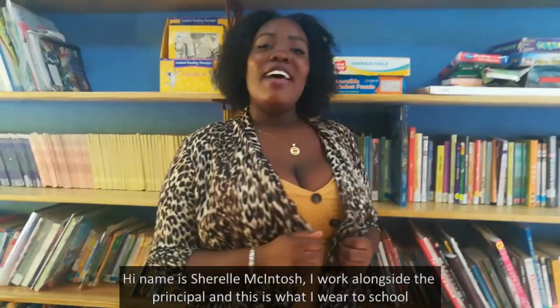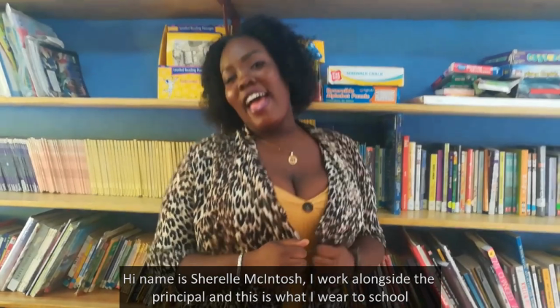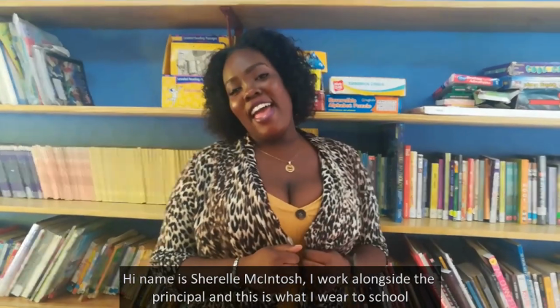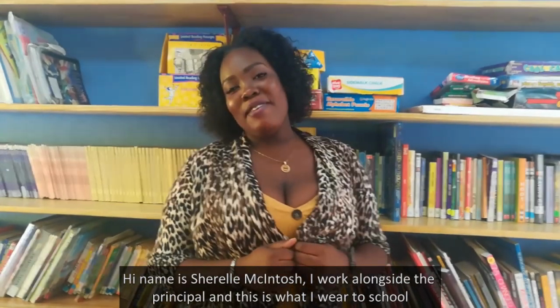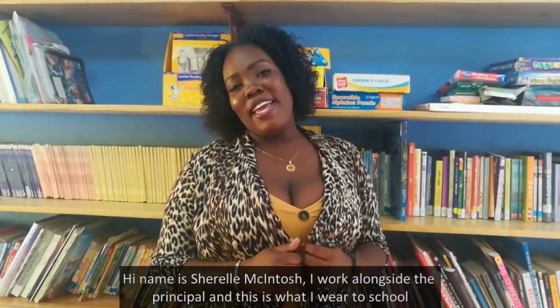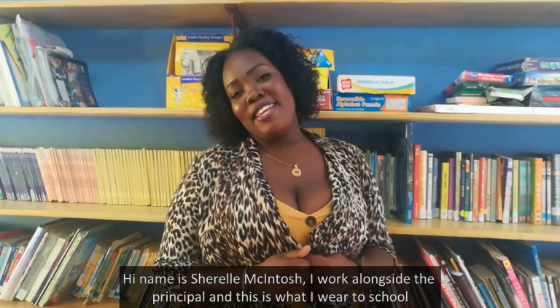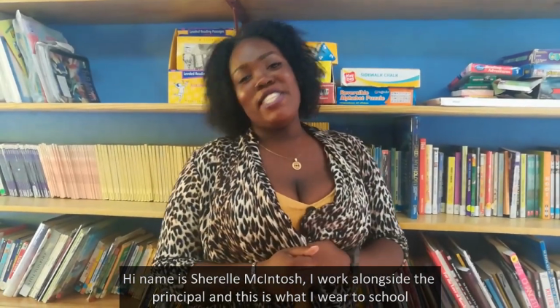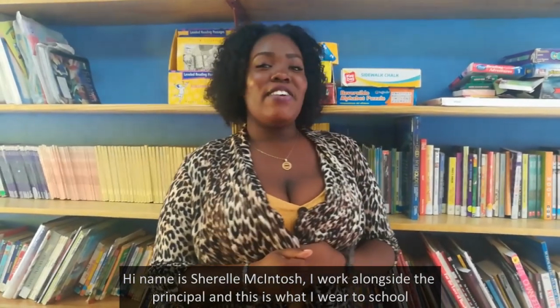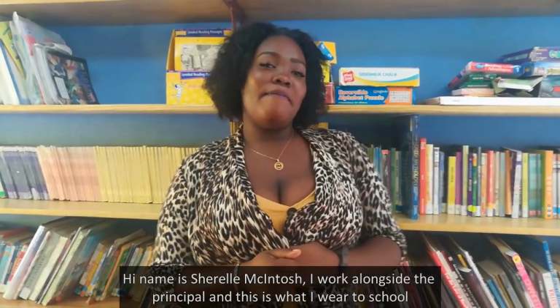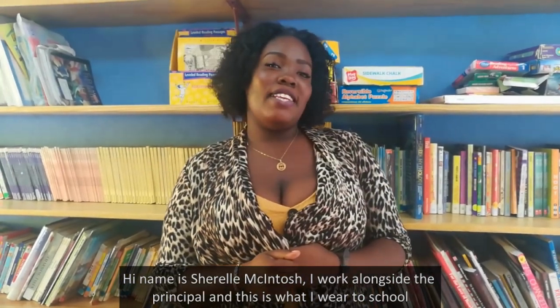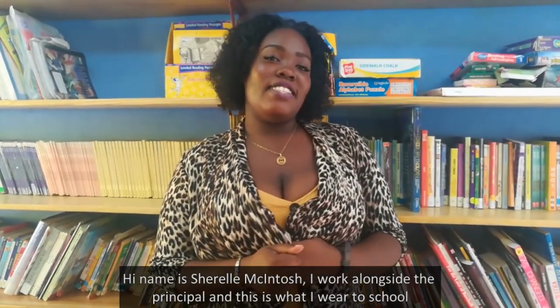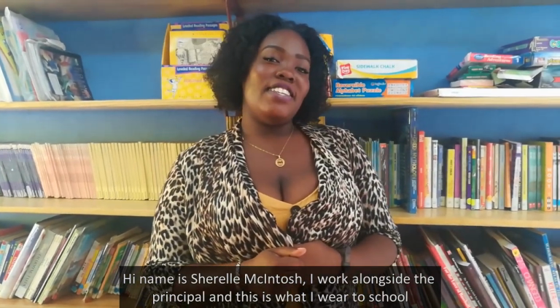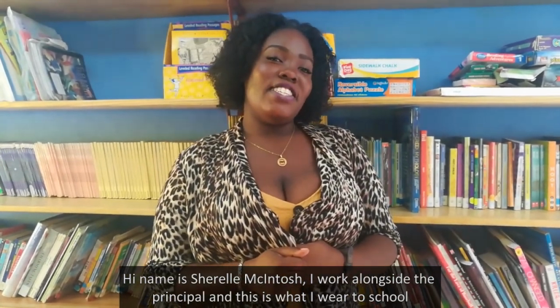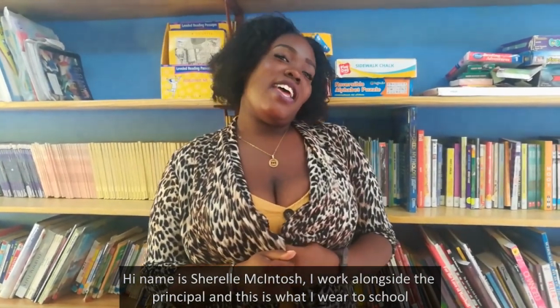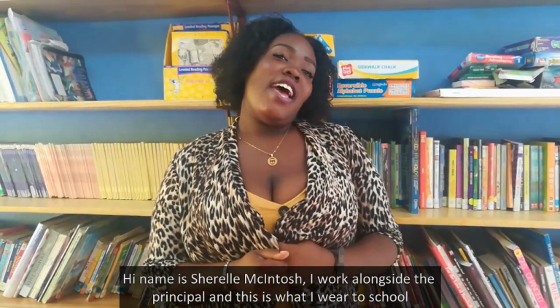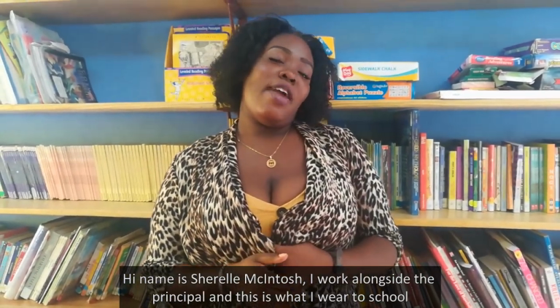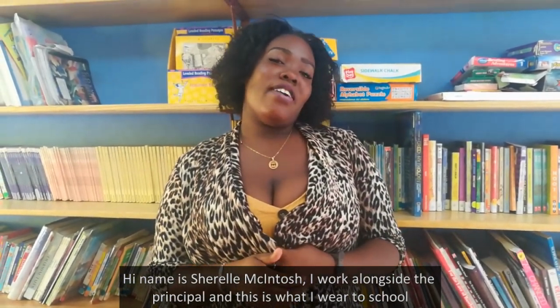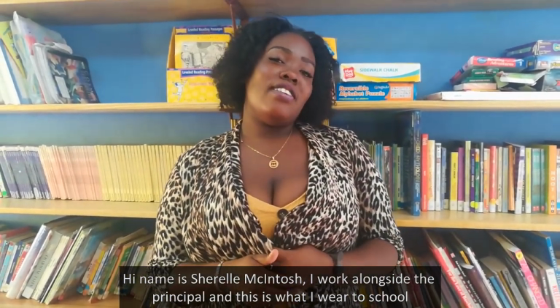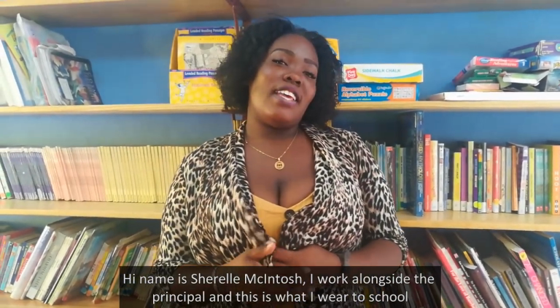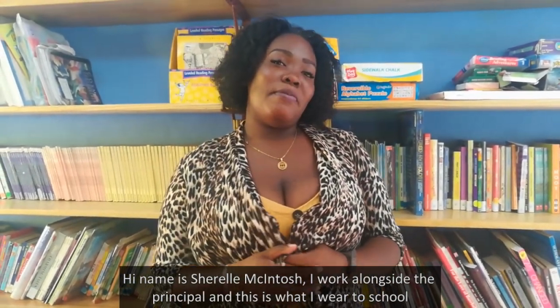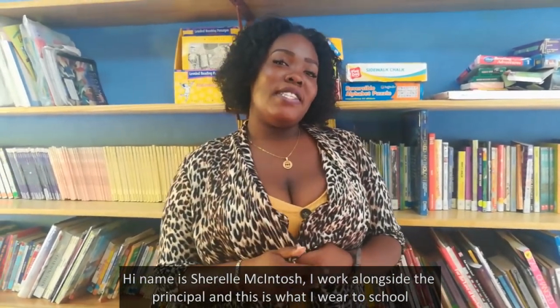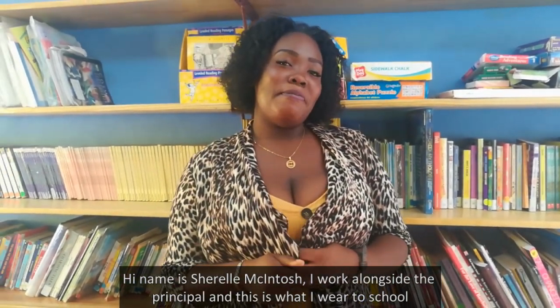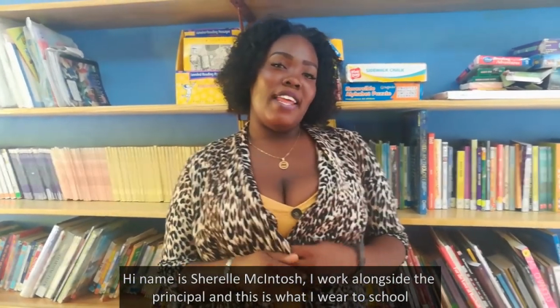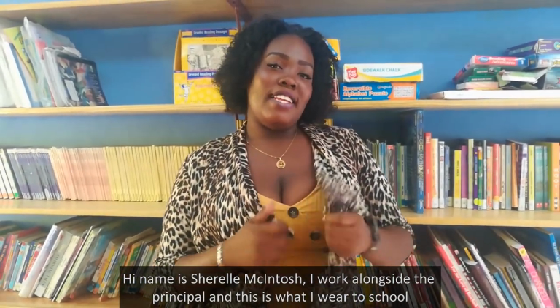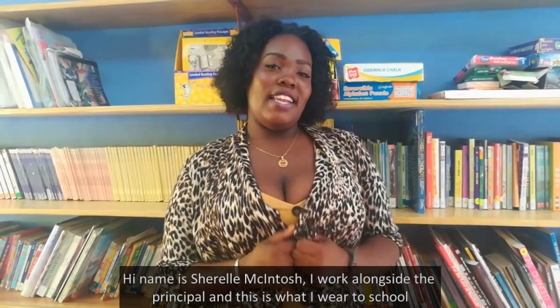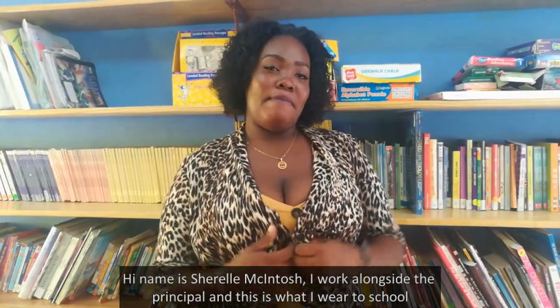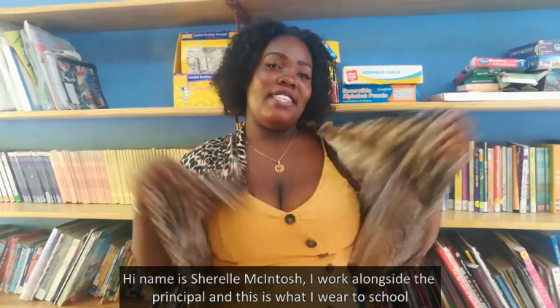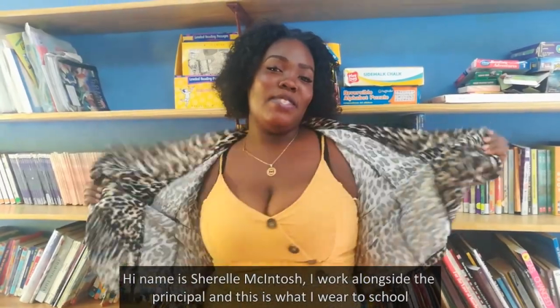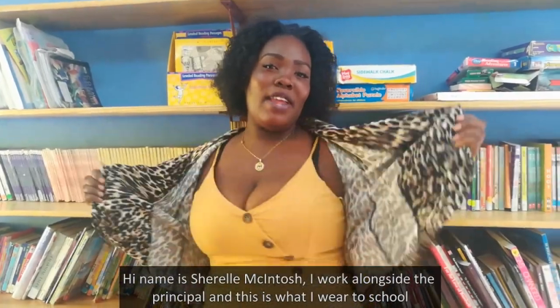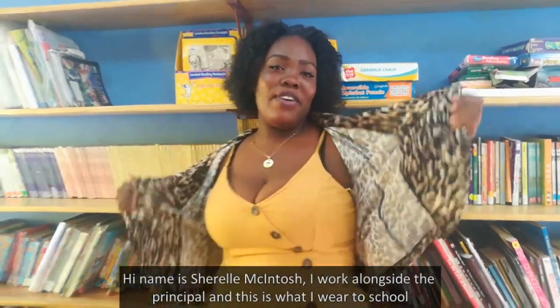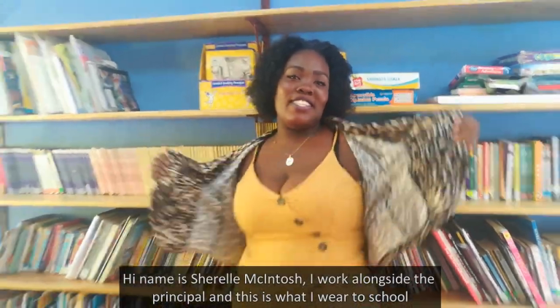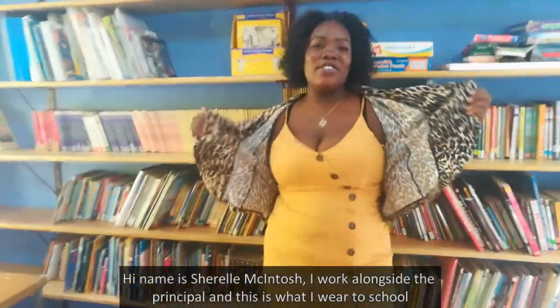Hi, my name is Sharon McInturch. I work alongside the principal and in the lab, and this is where I go to school.